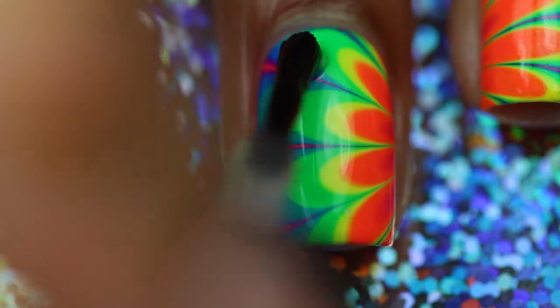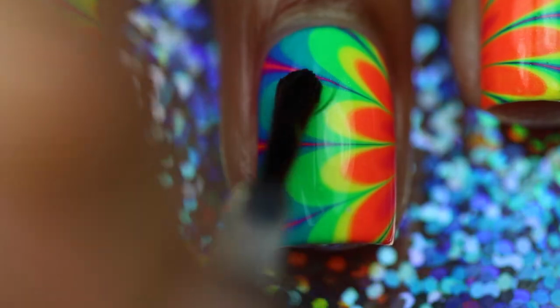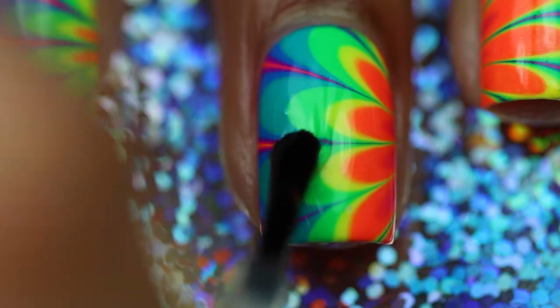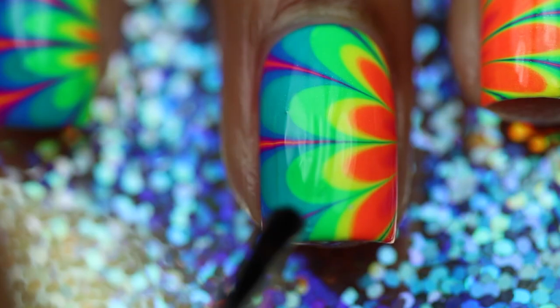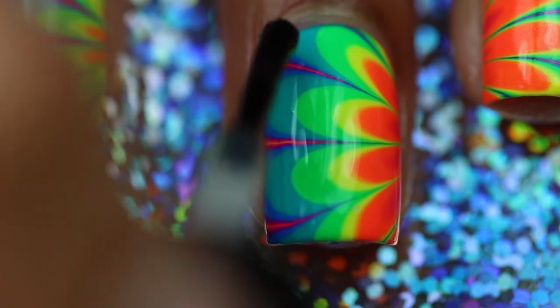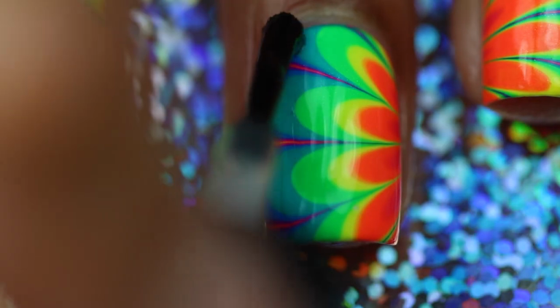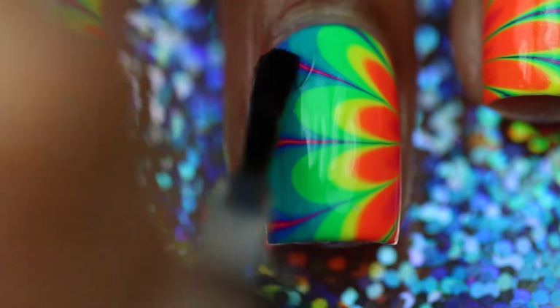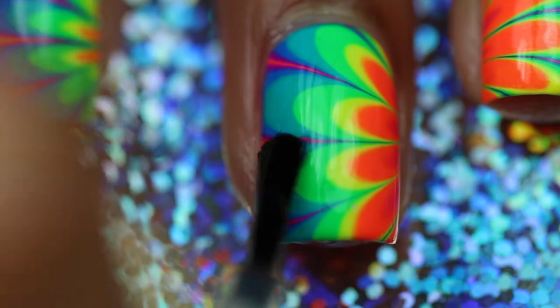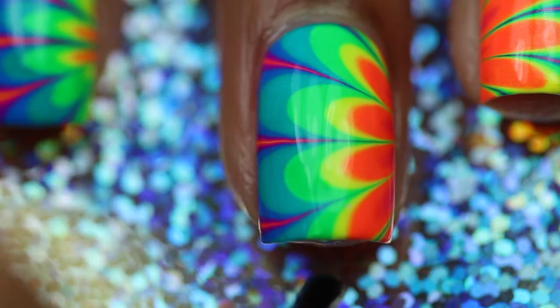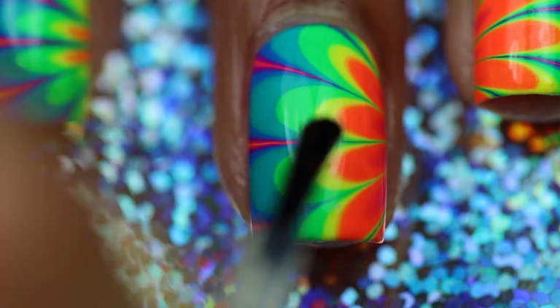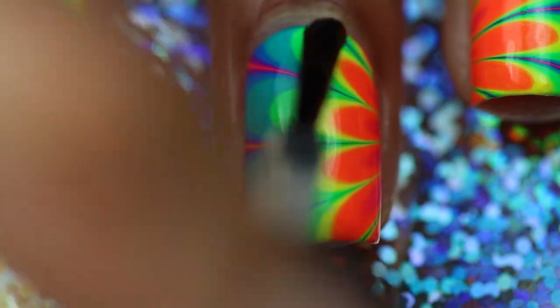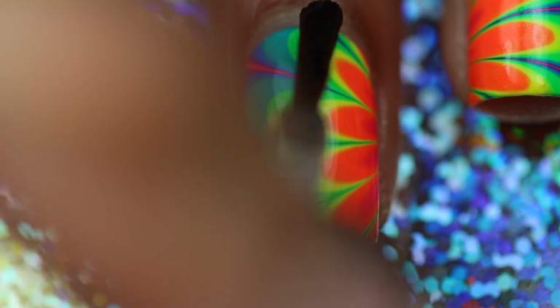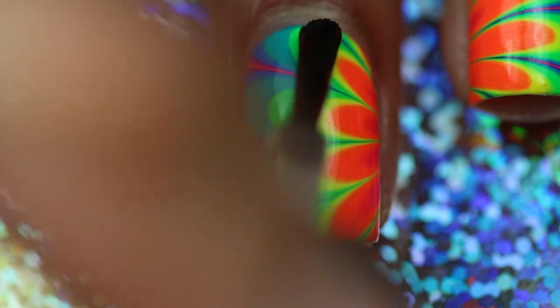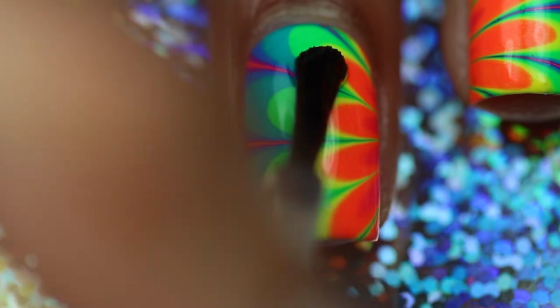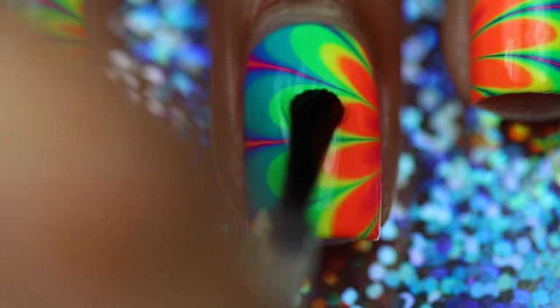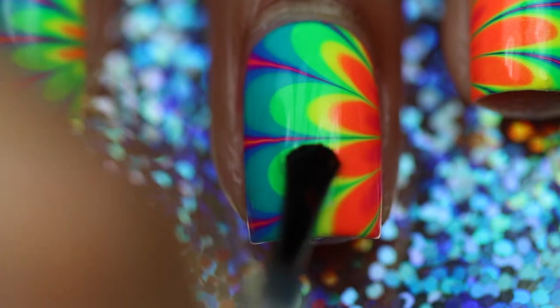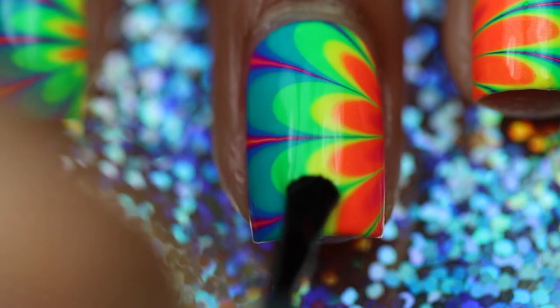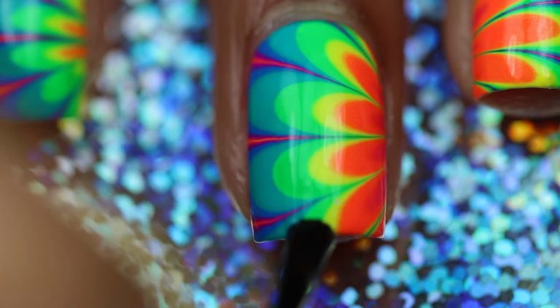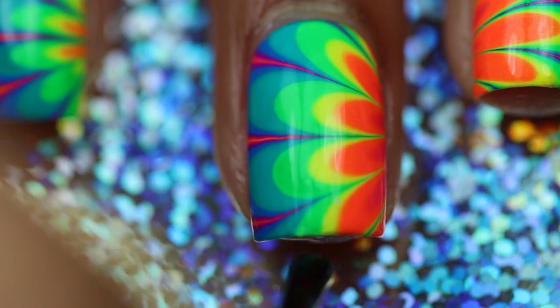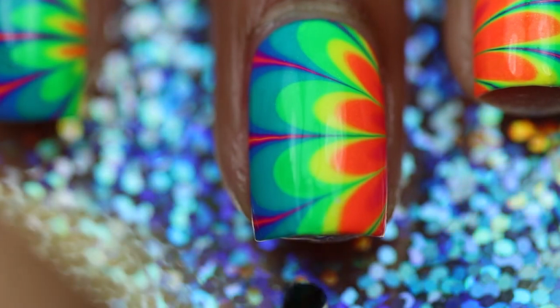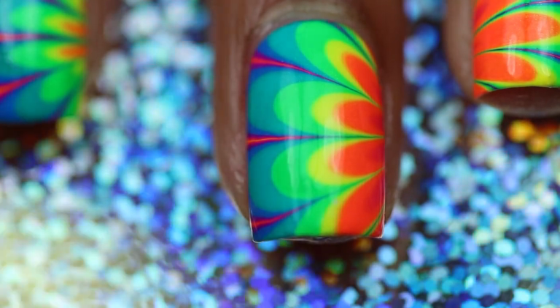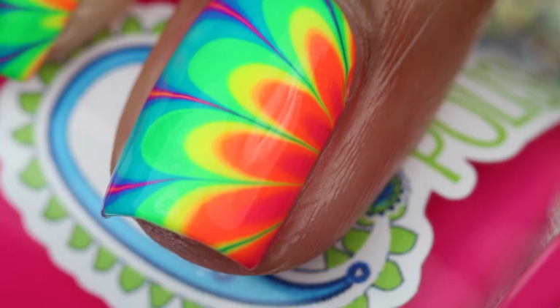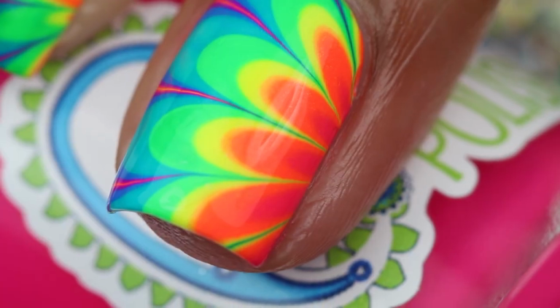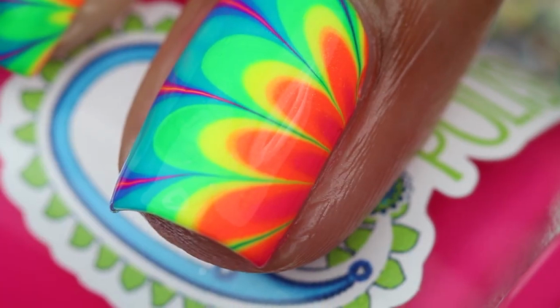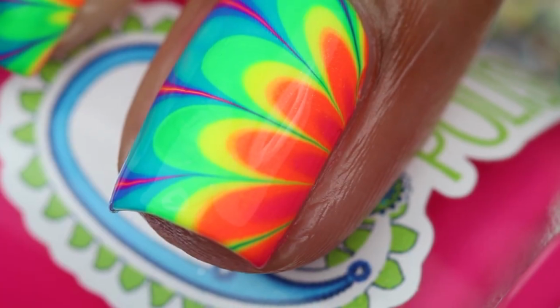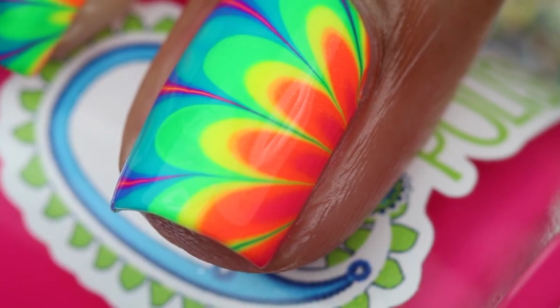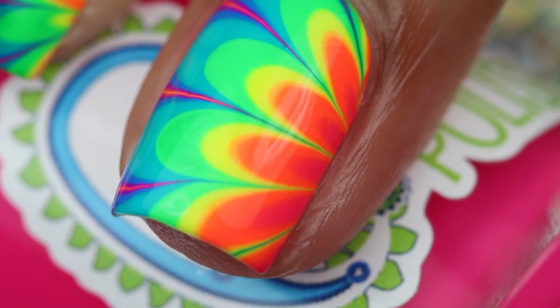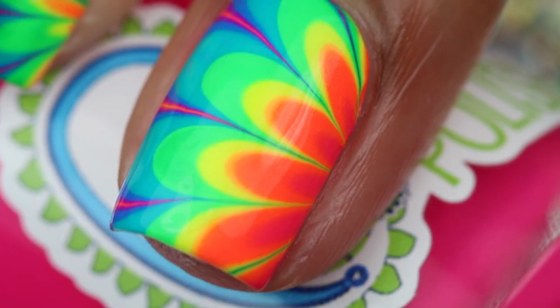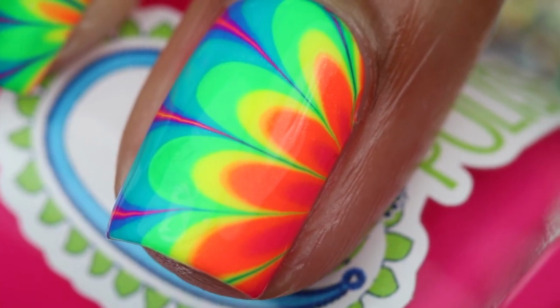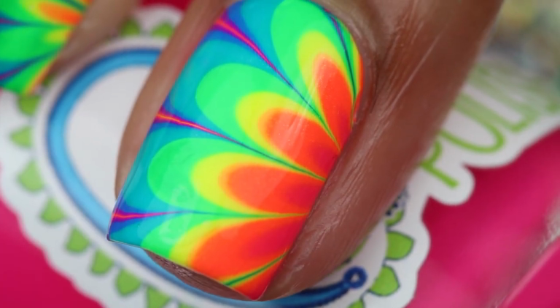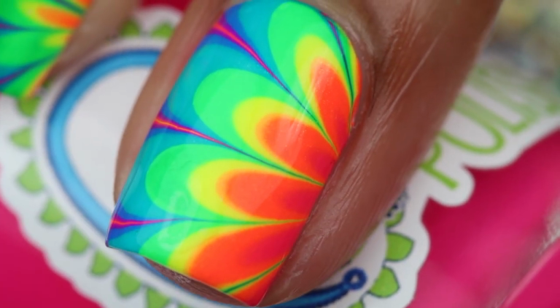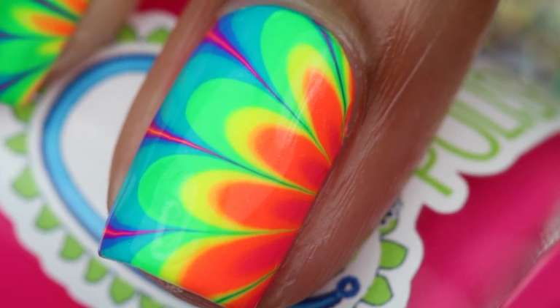Finally, apply a top coat to prolong your manicure and give it a nice finish. This will also look great with a matte top coat.